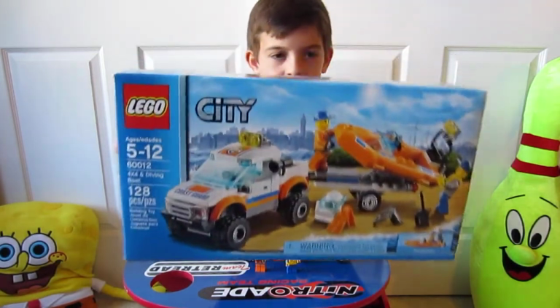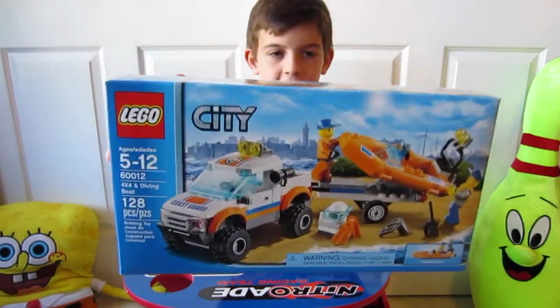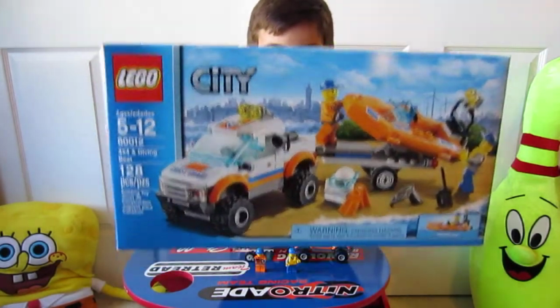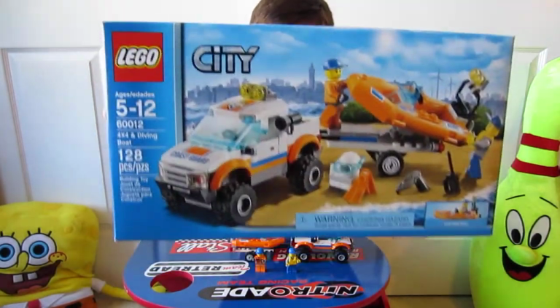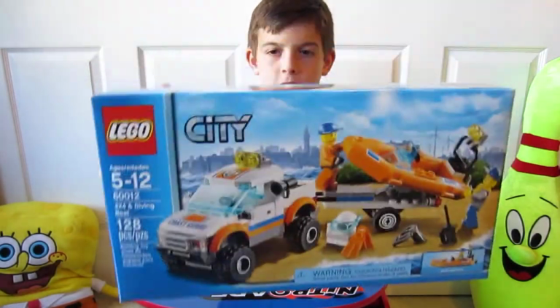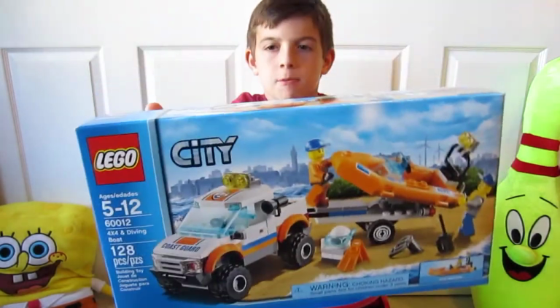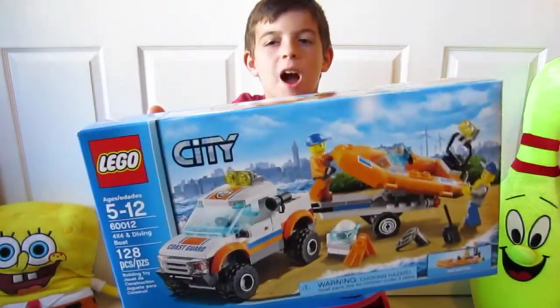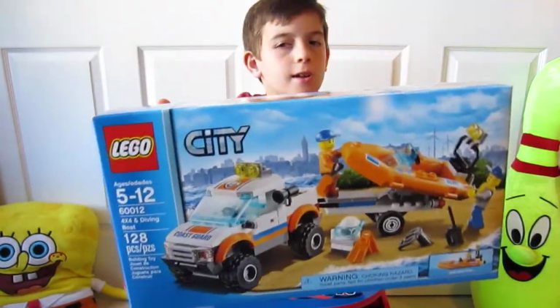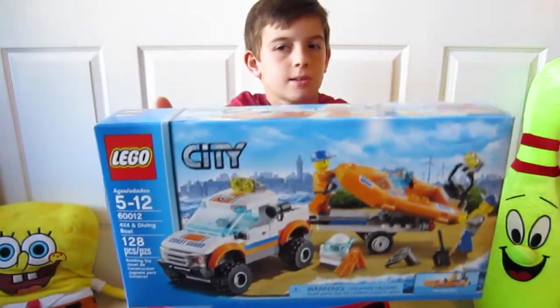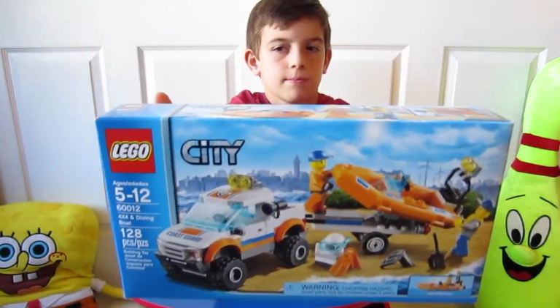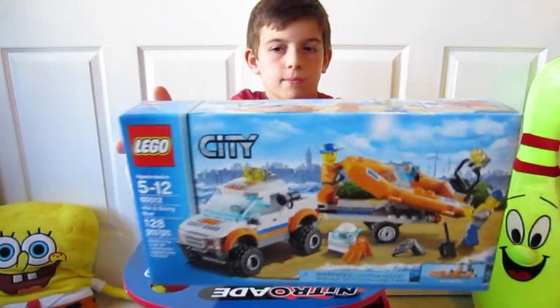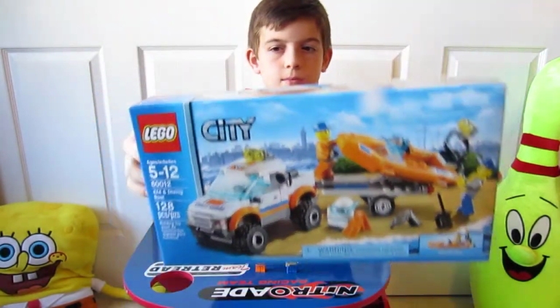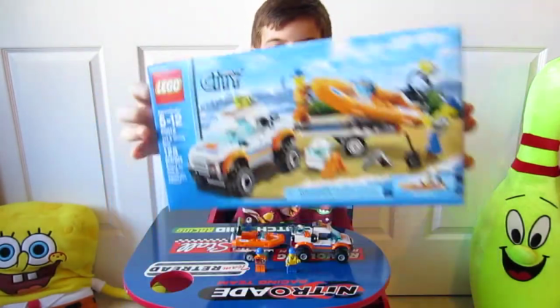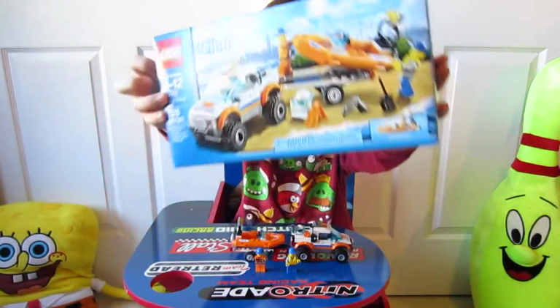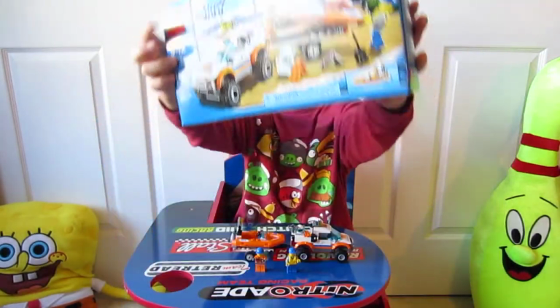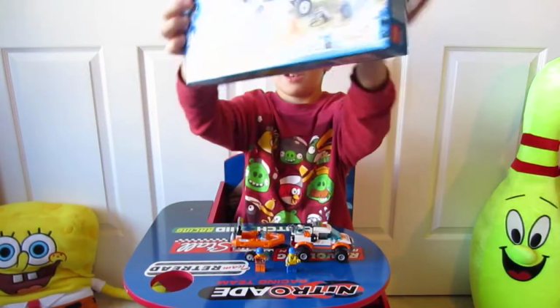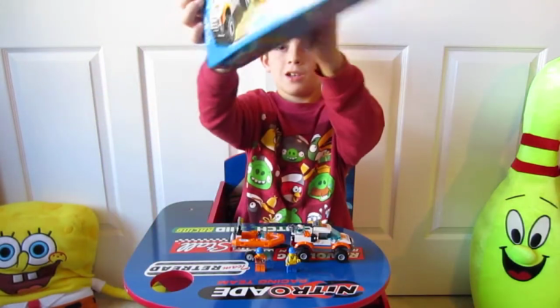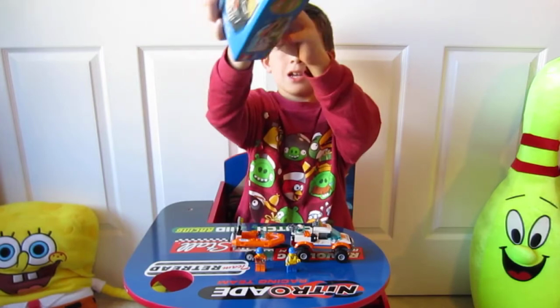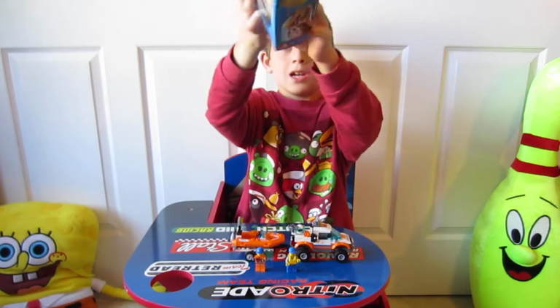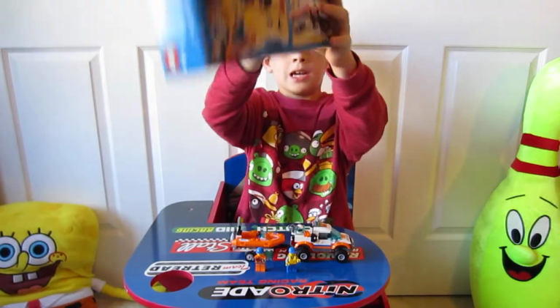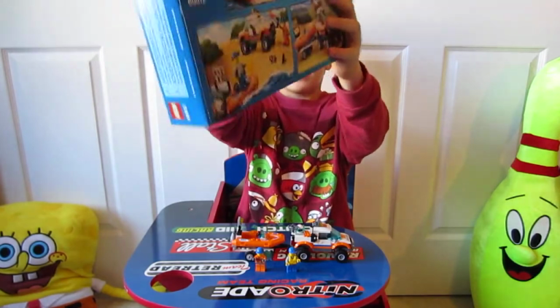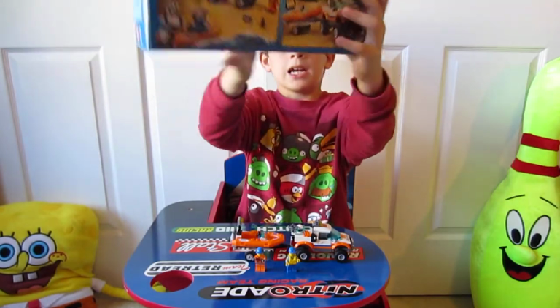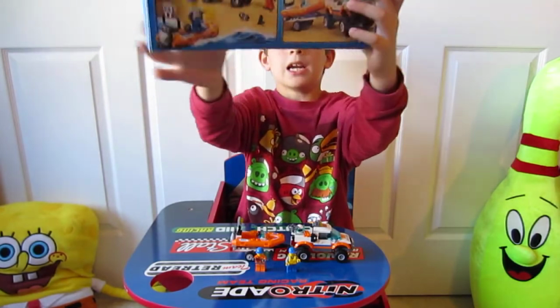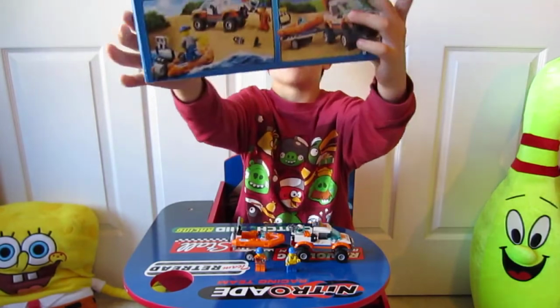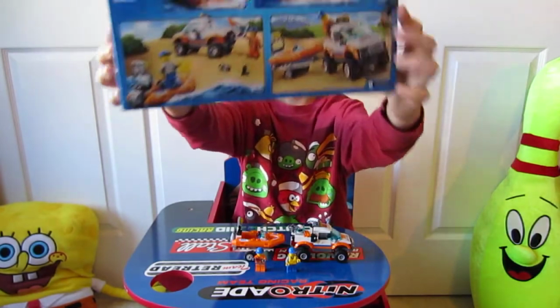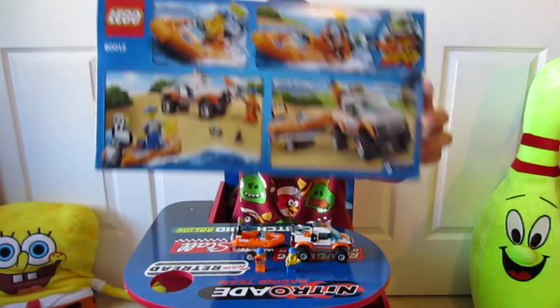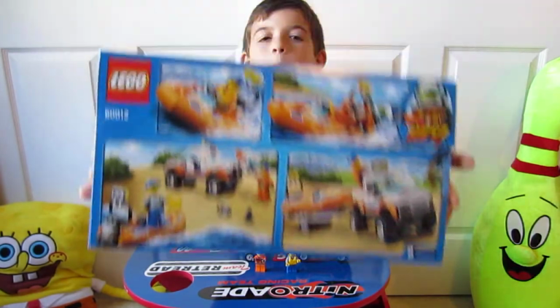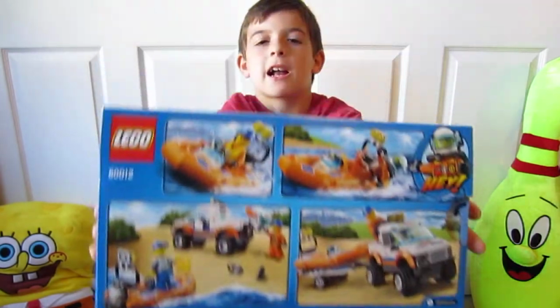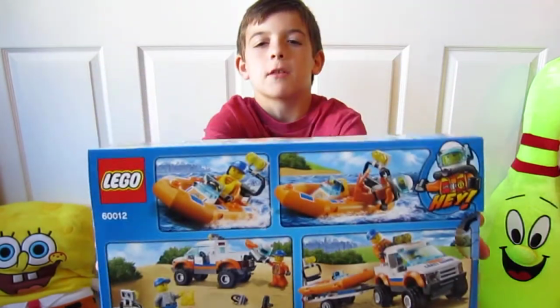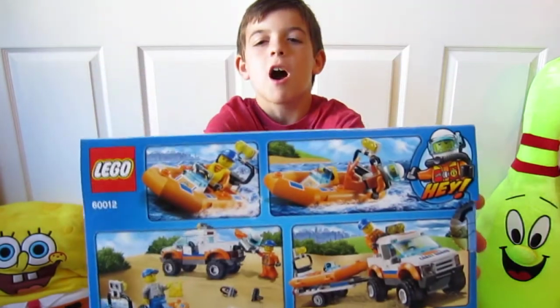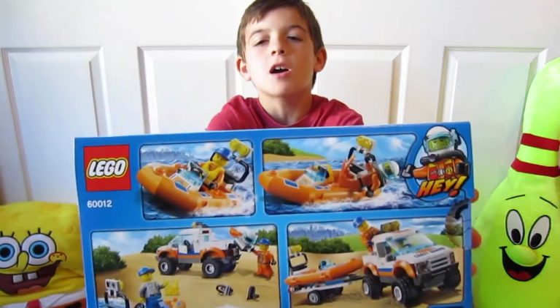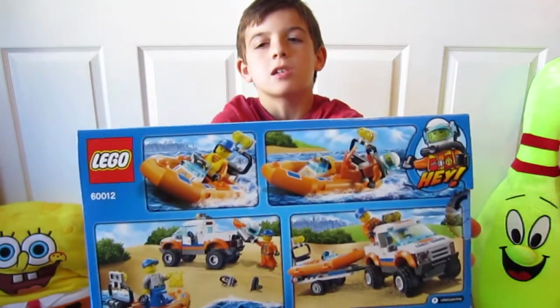Here's our front of the box. Here's our back of the box.